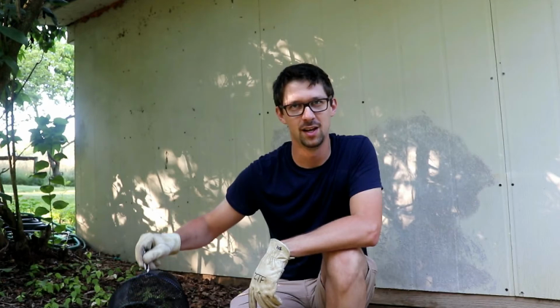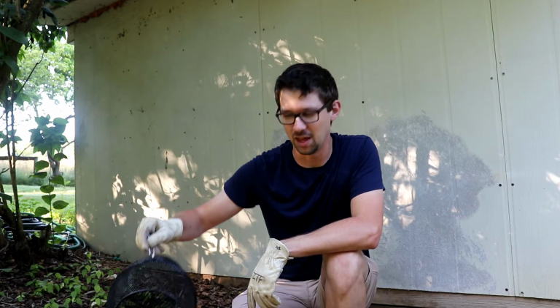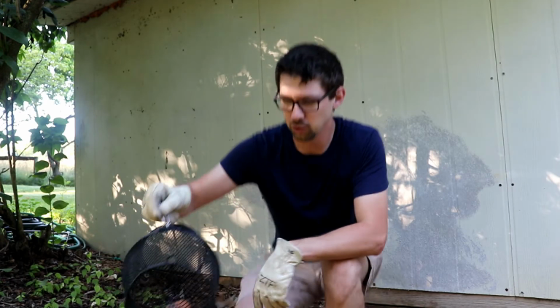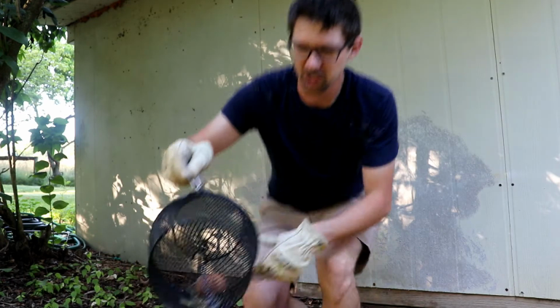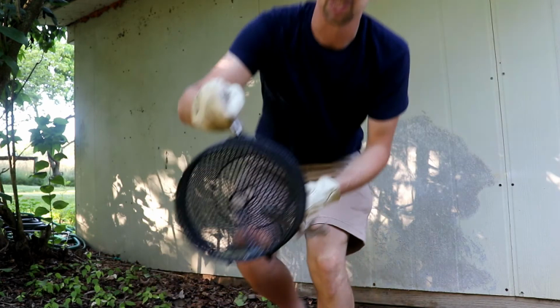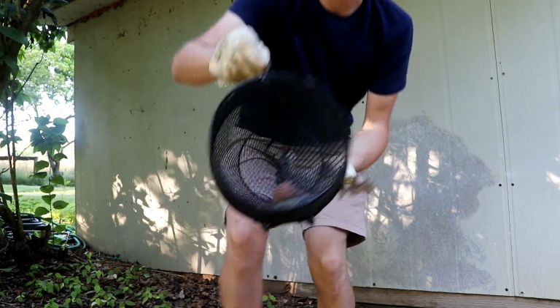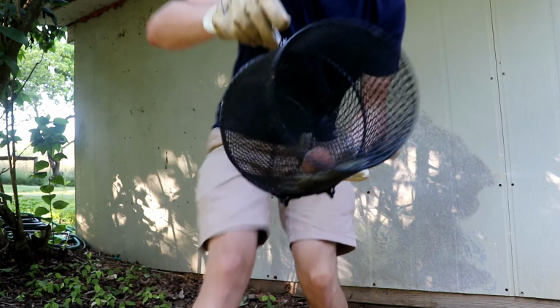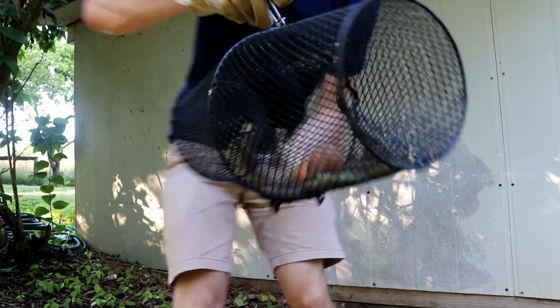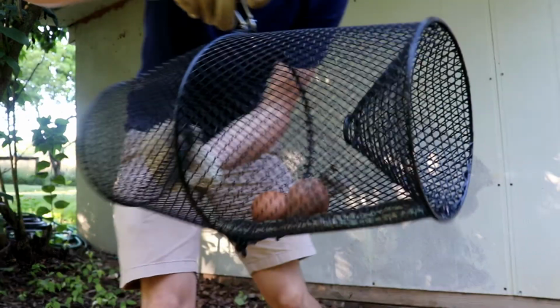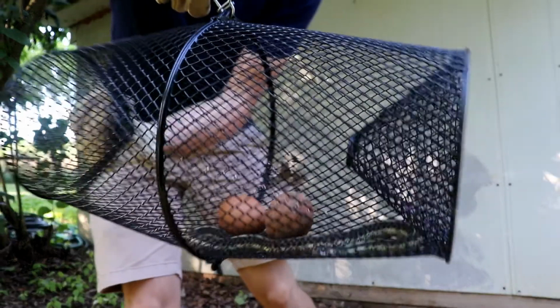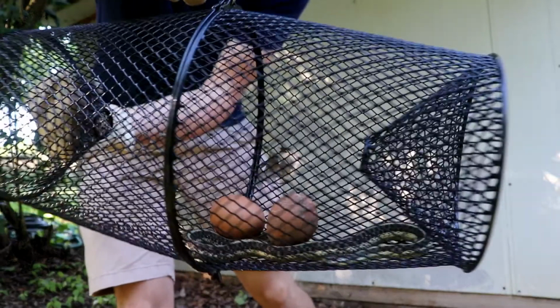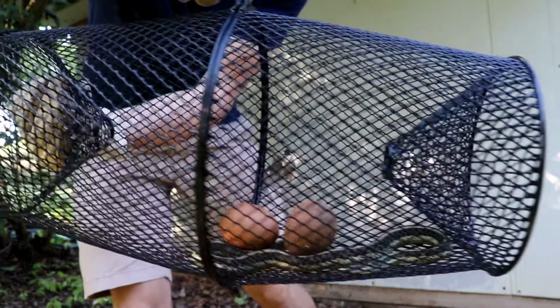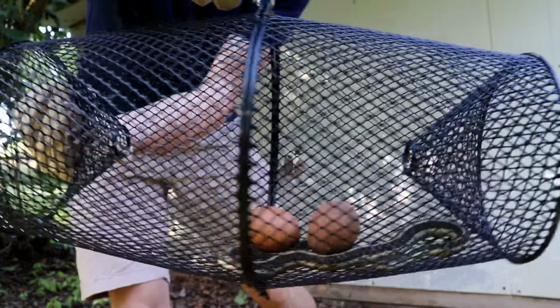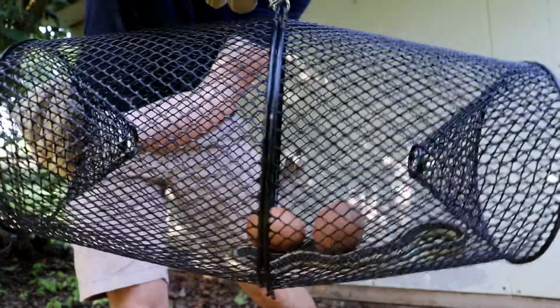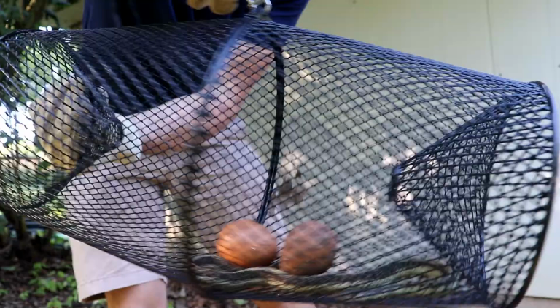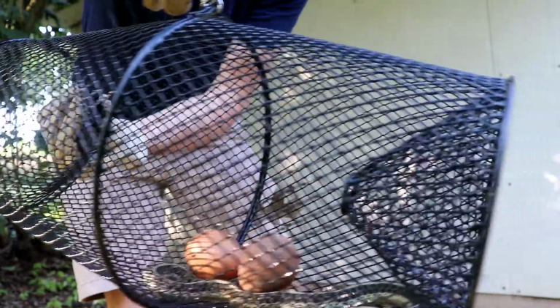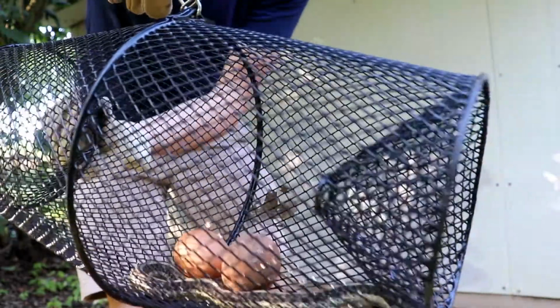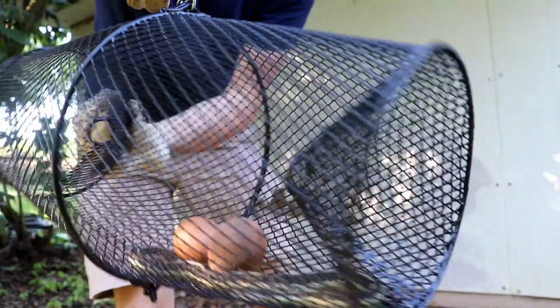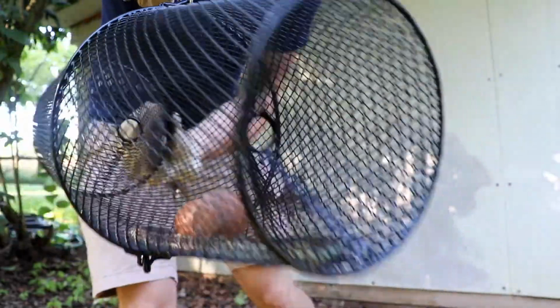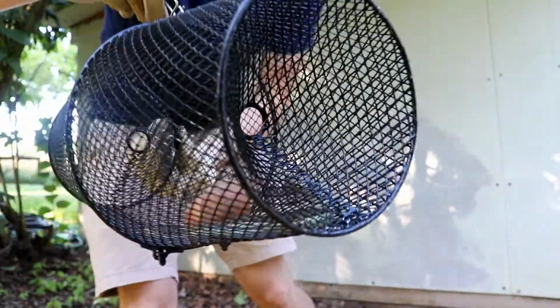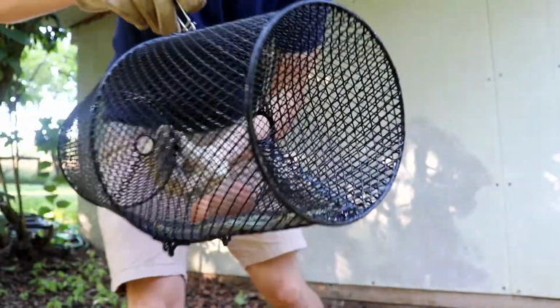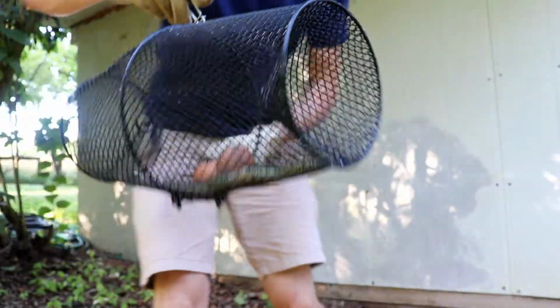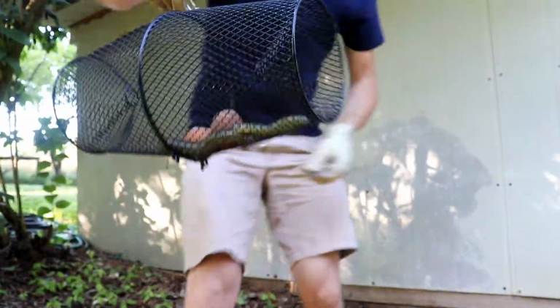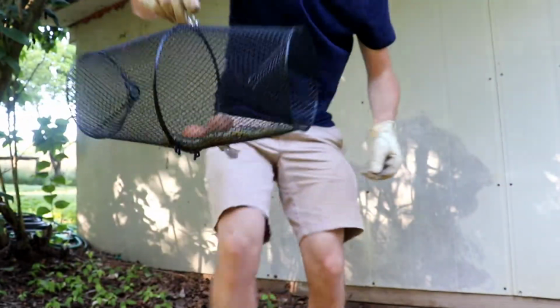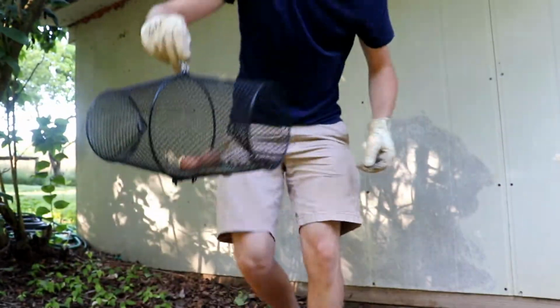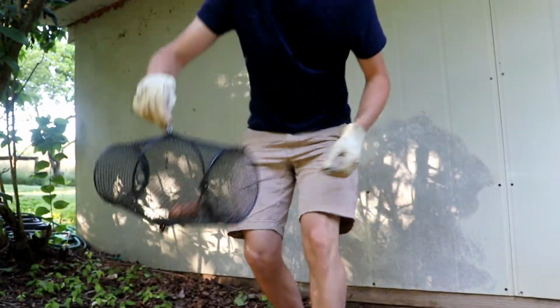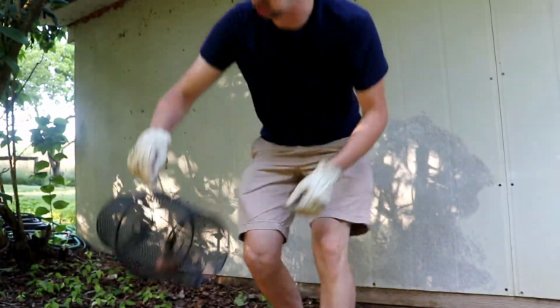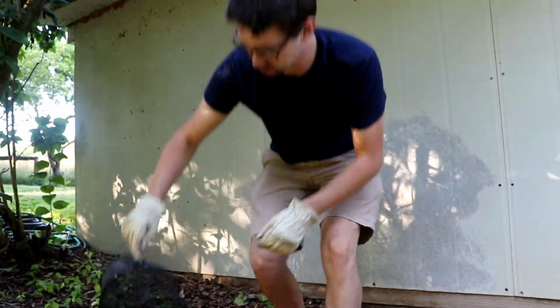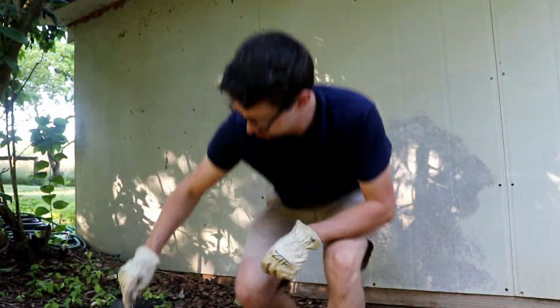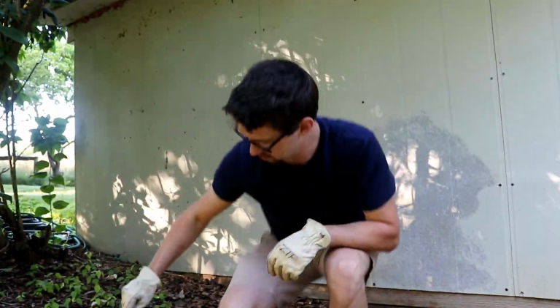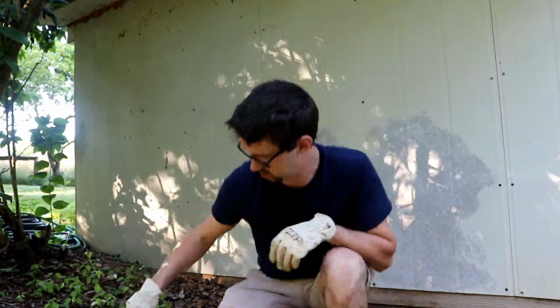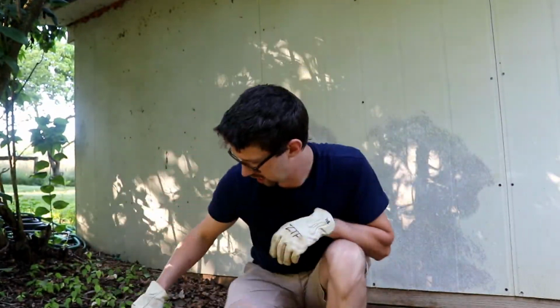That solution is a snake in a cage. You'll see a little garter snake in there. He's probably, I don't know, 18 inches long, not a very big guy.